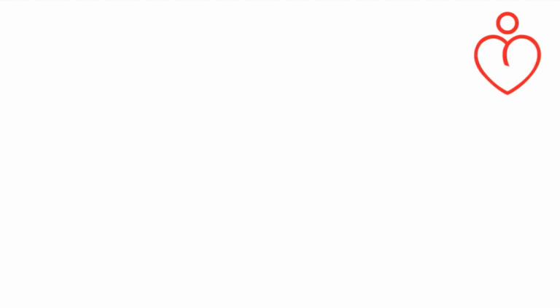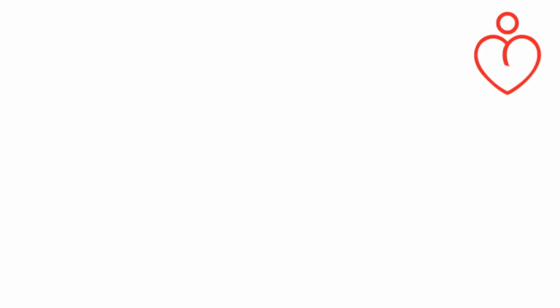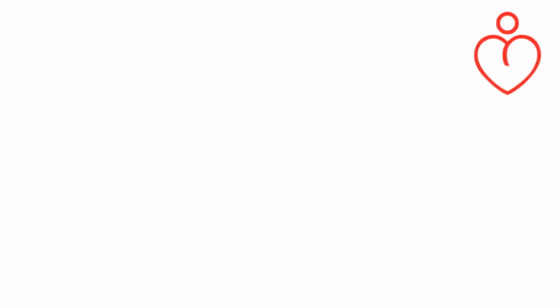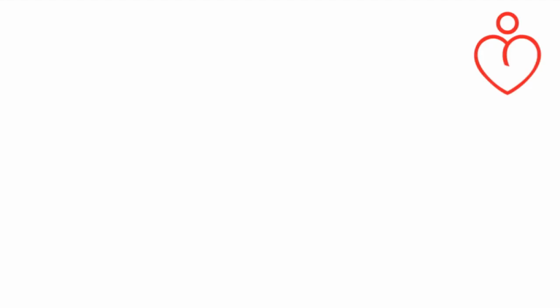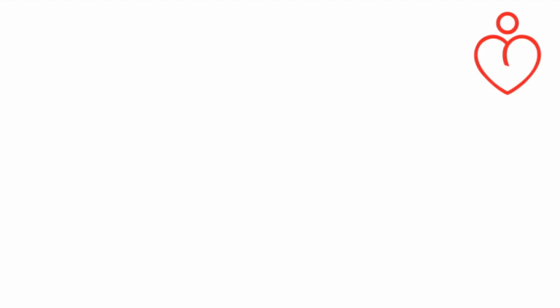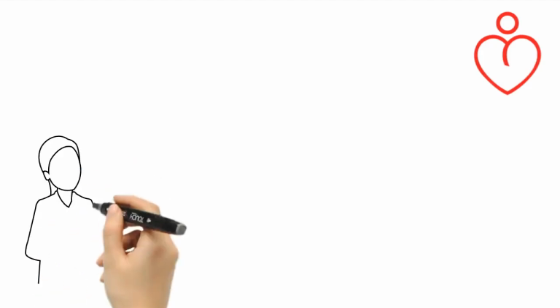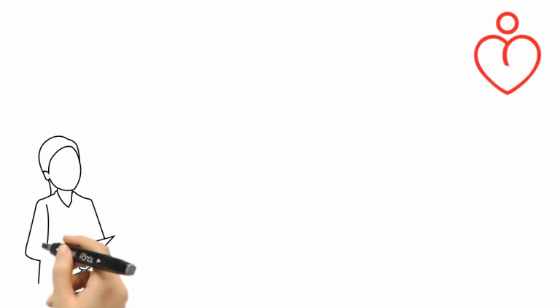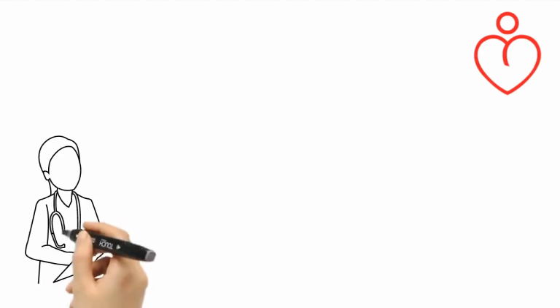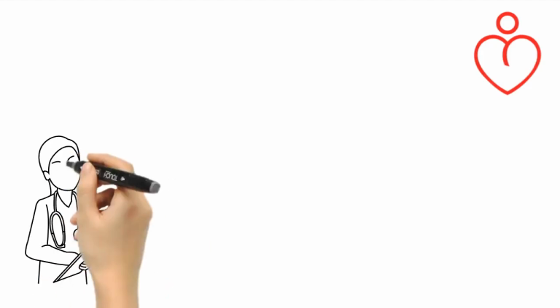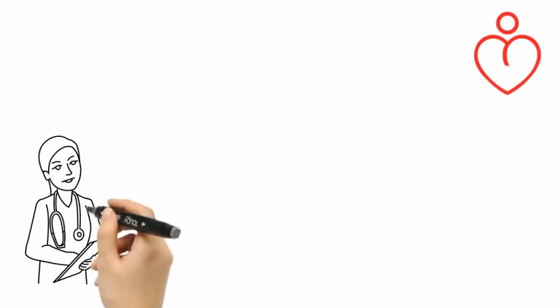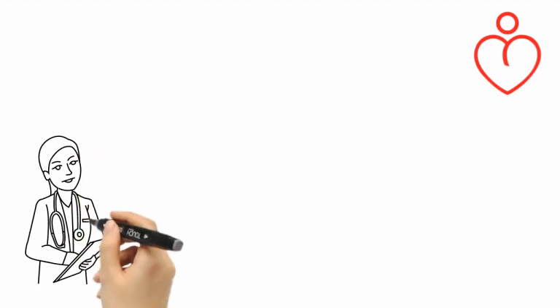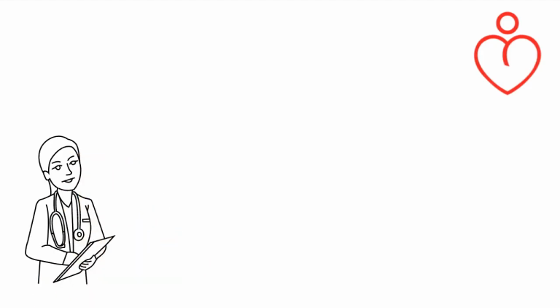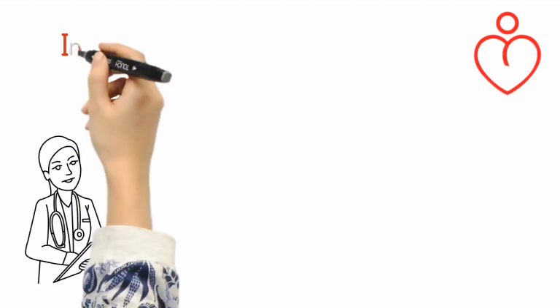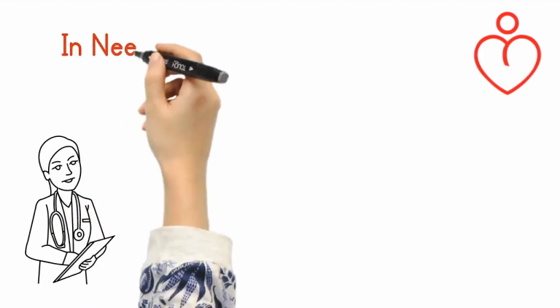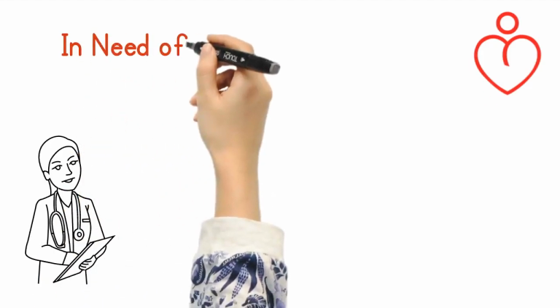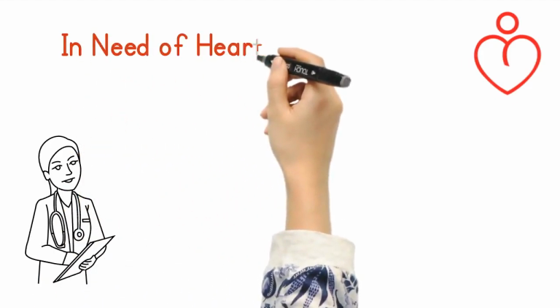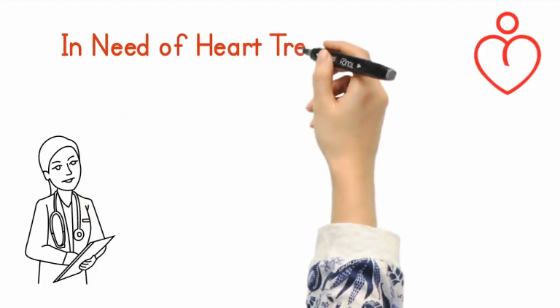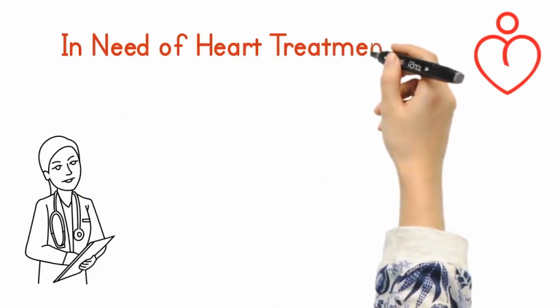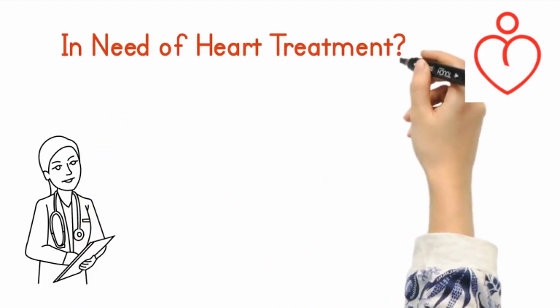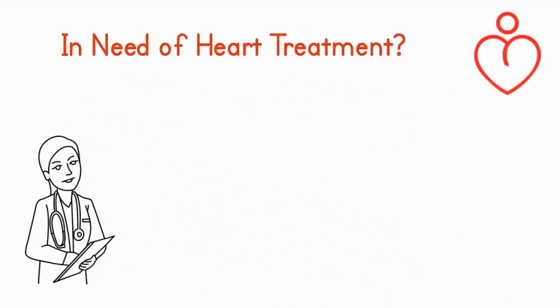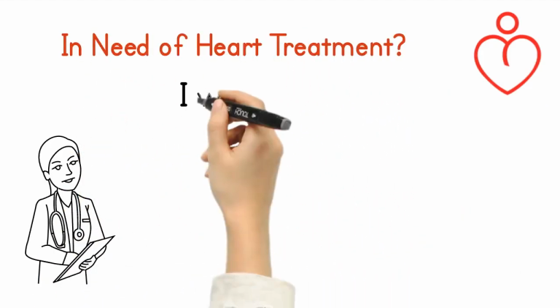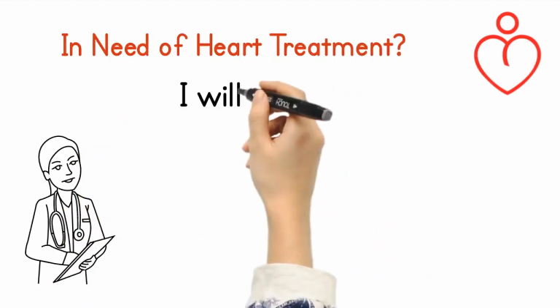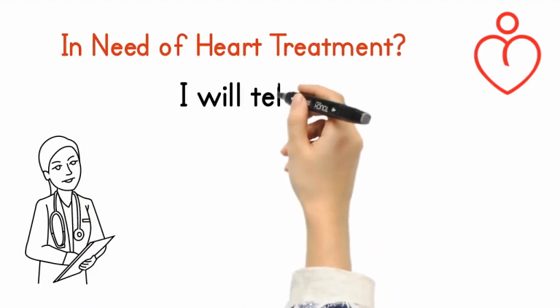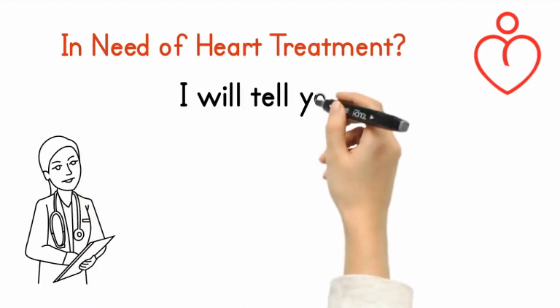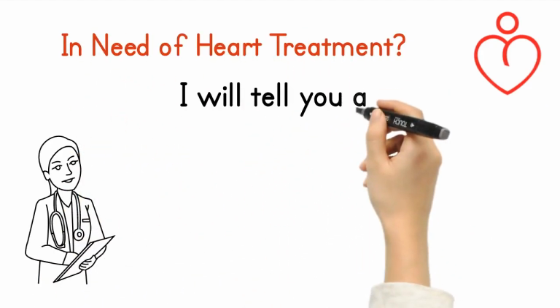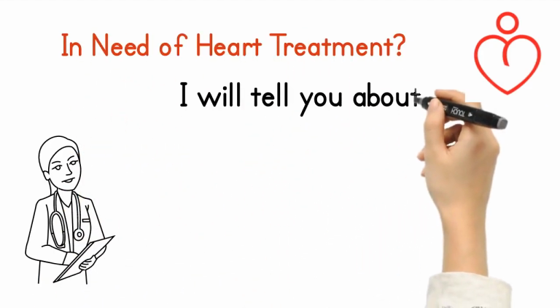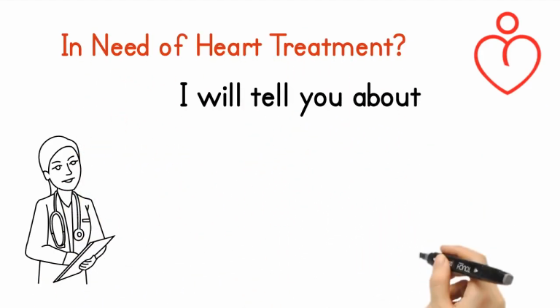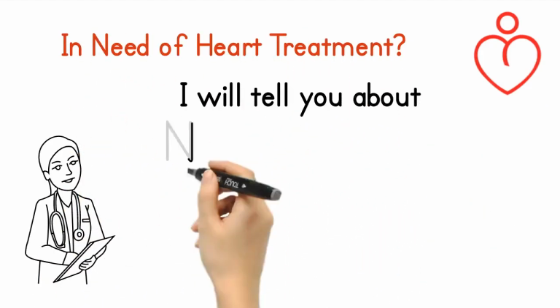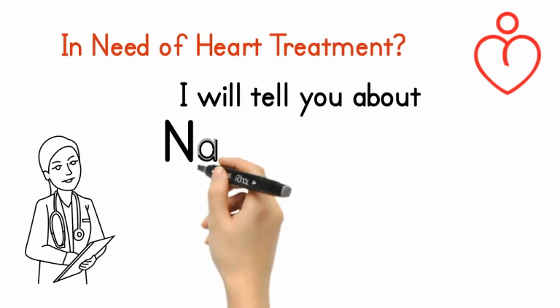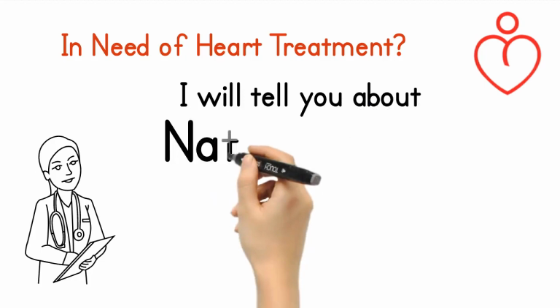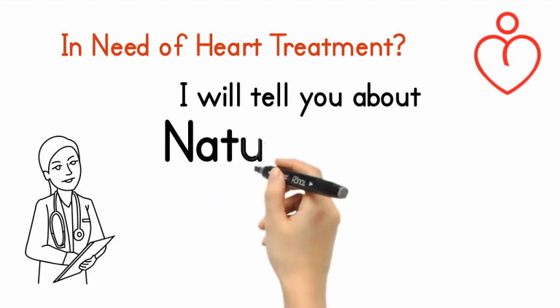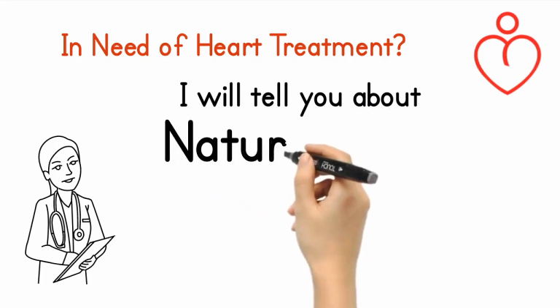I am your Dr. Heart. Need heart treatment? I will tell you about natural bypass.